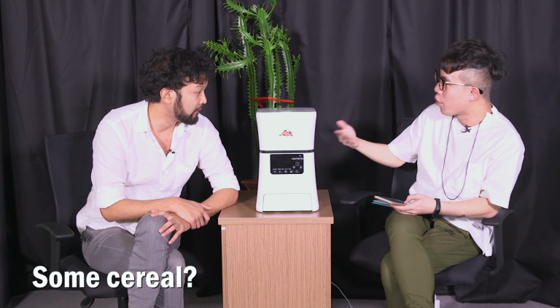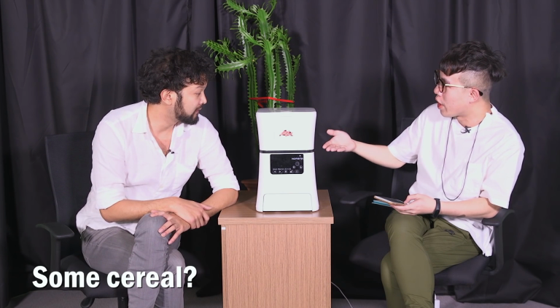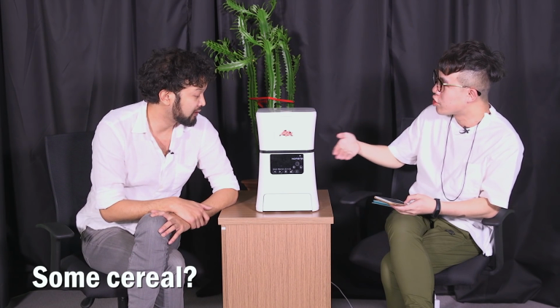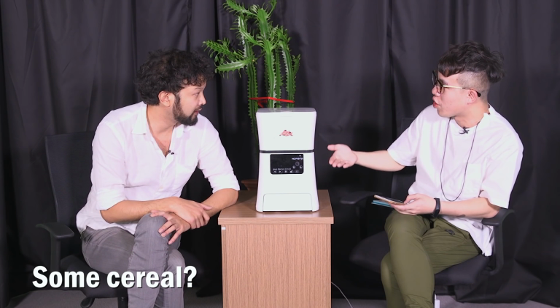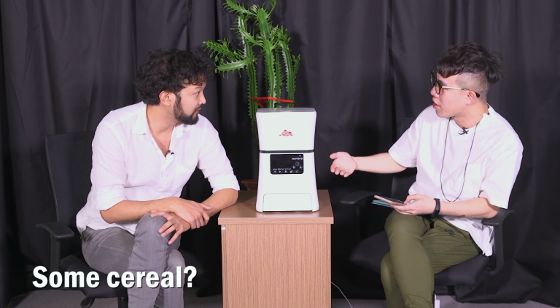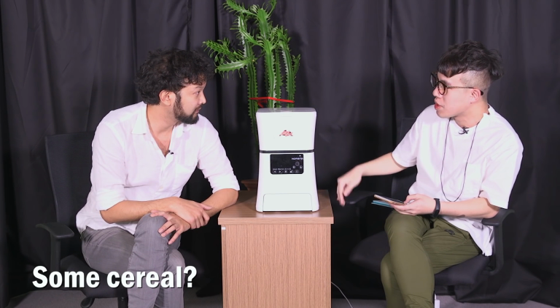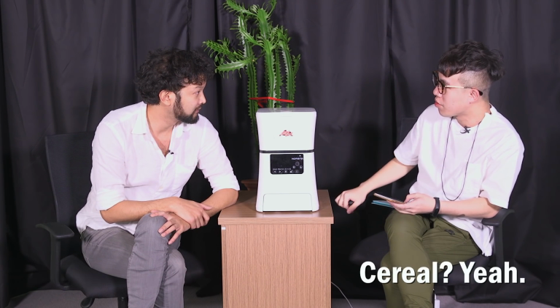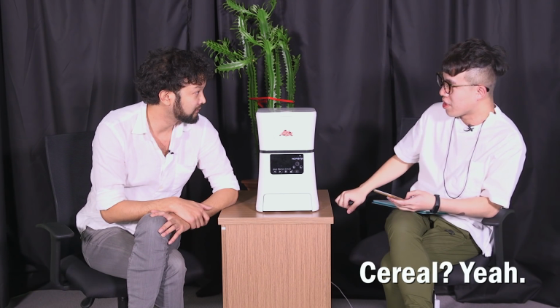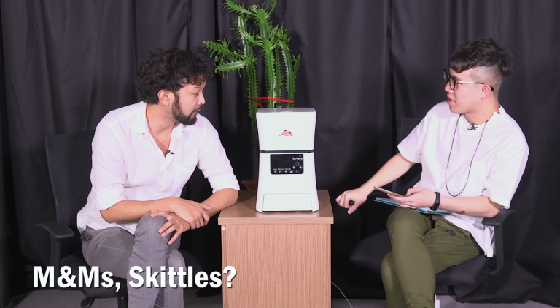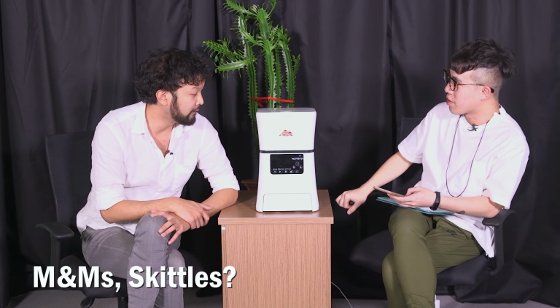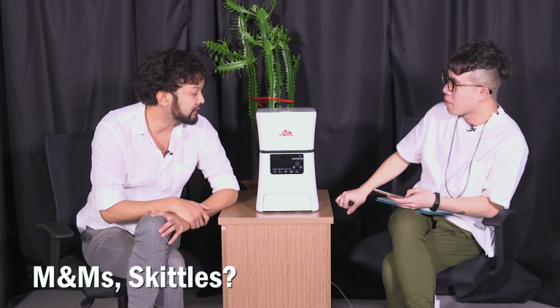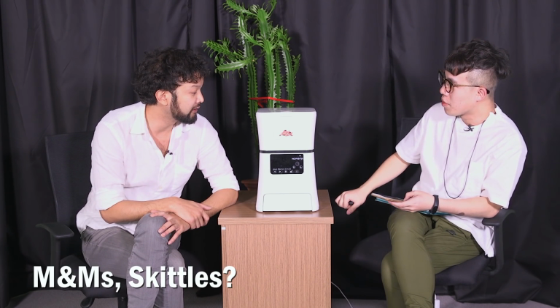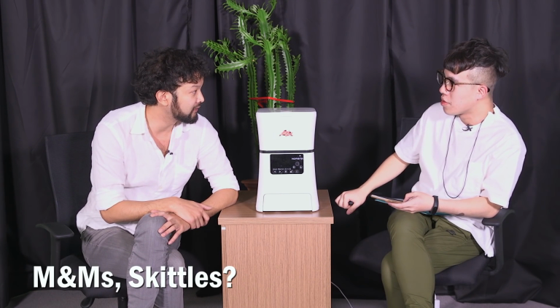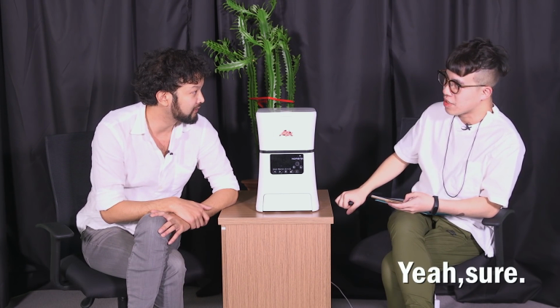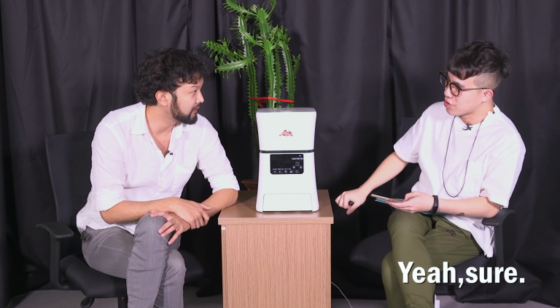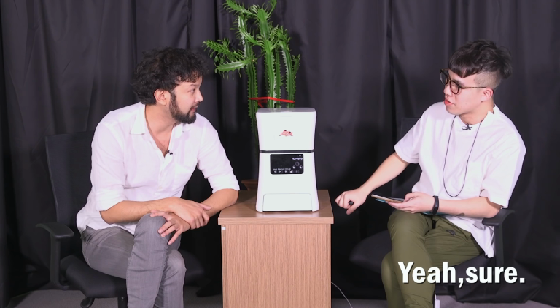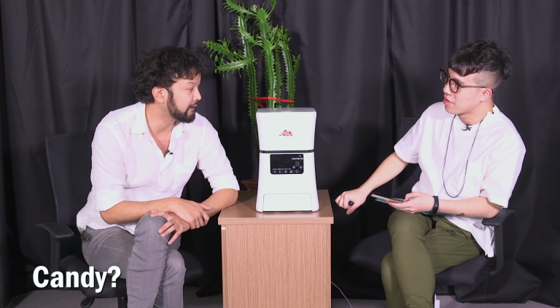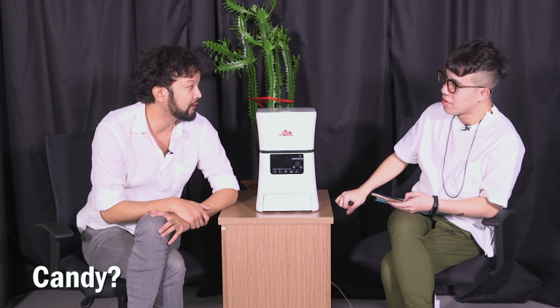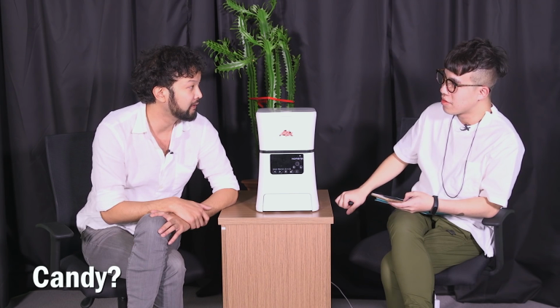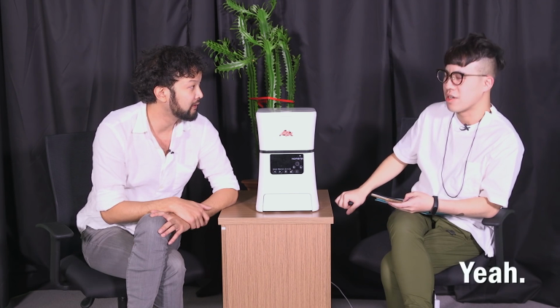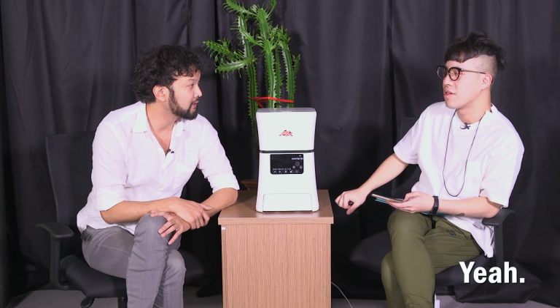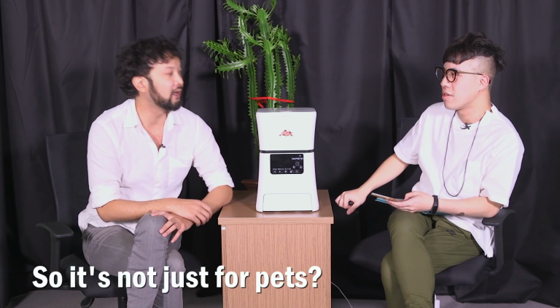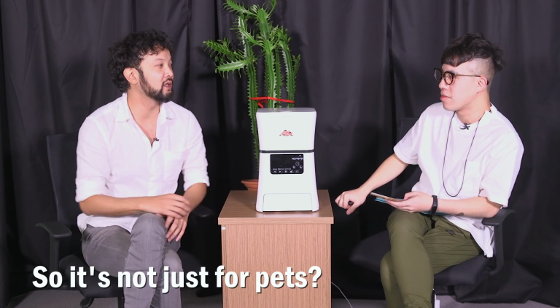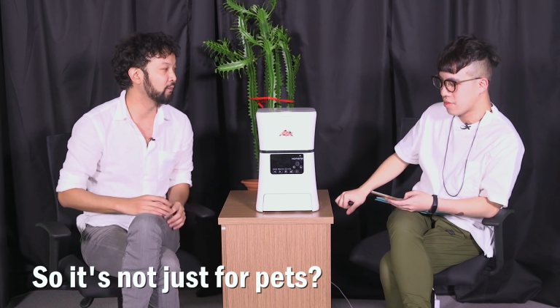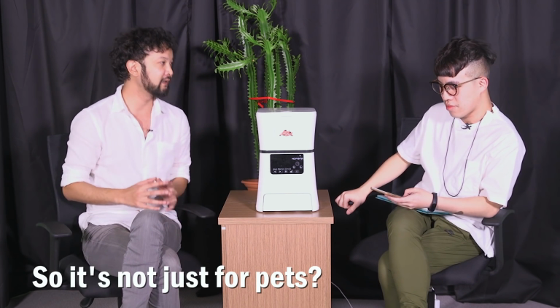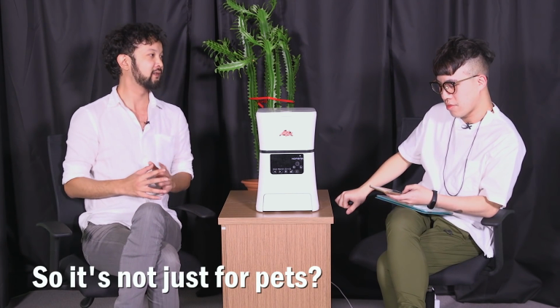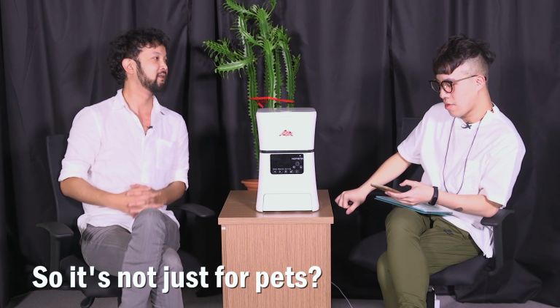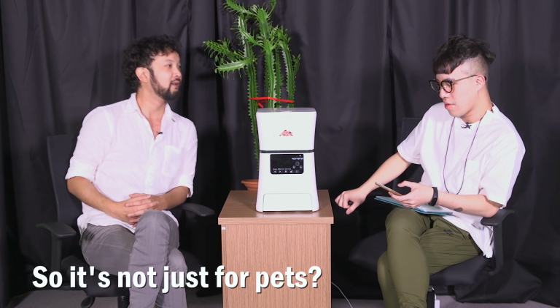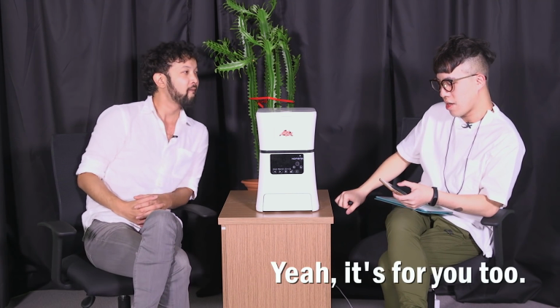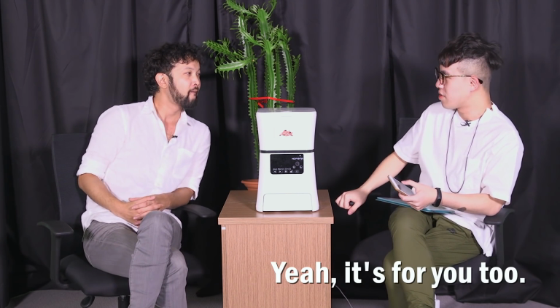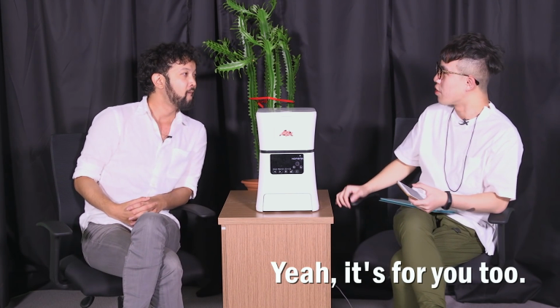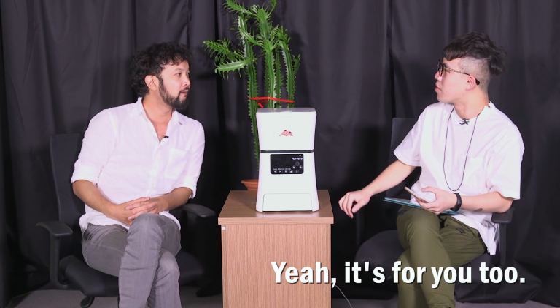Some cereal? Cereal? Yeah. M&M's? Skittles? Yeah, sure. Candy? Yeah. So it's not just for pets? Yeah, it's for you too.